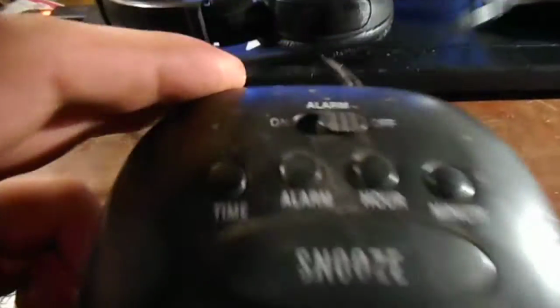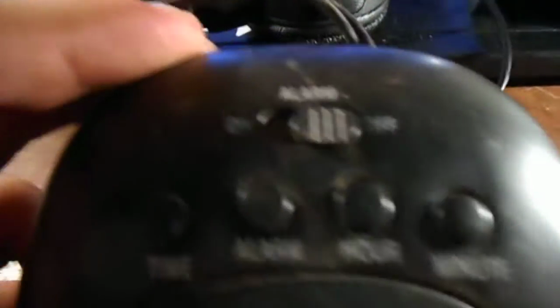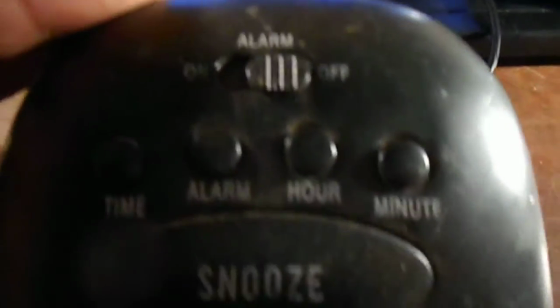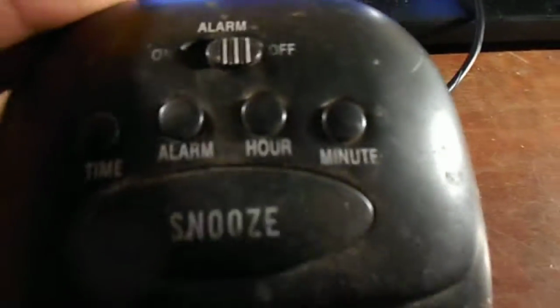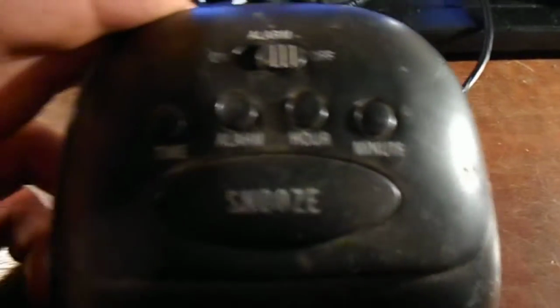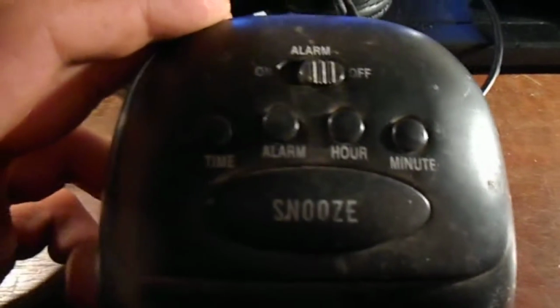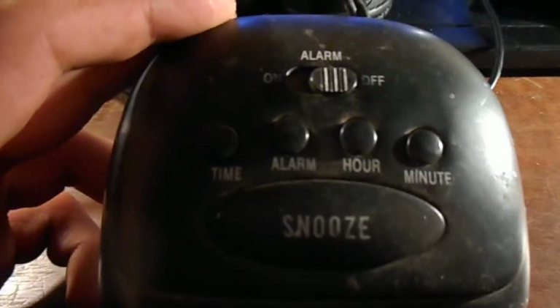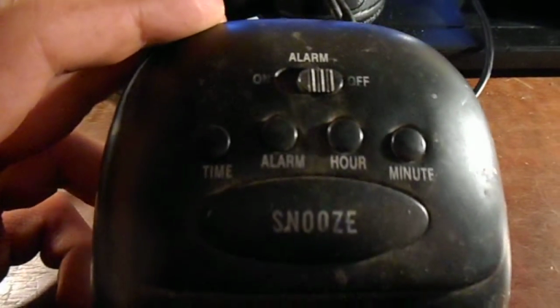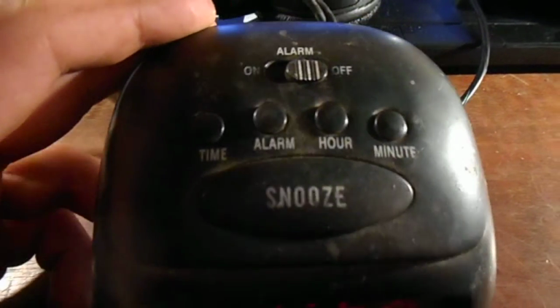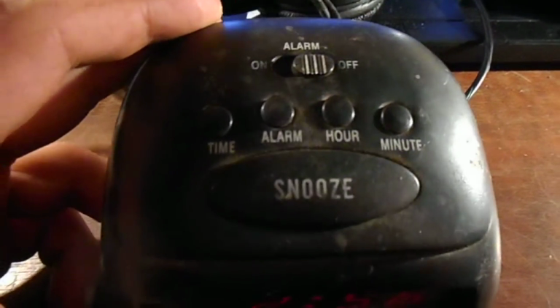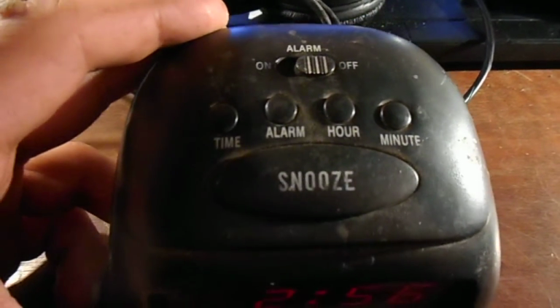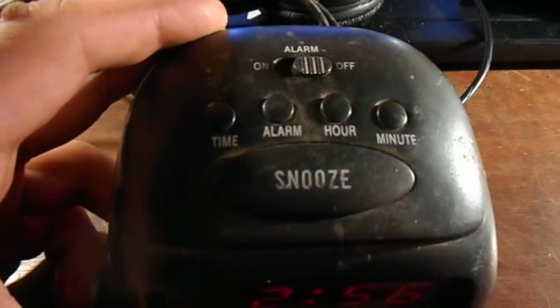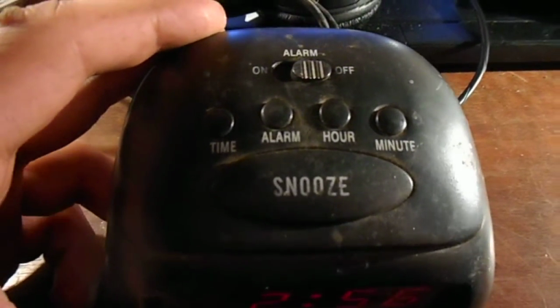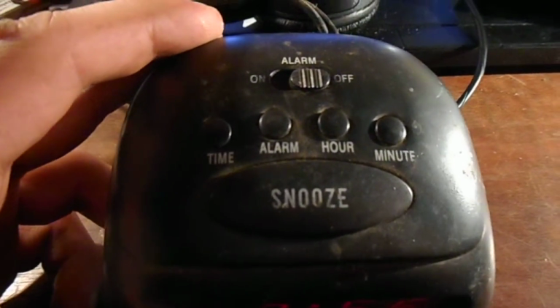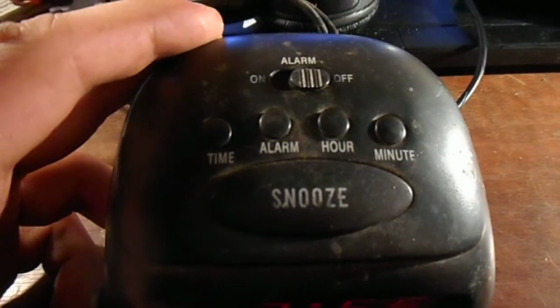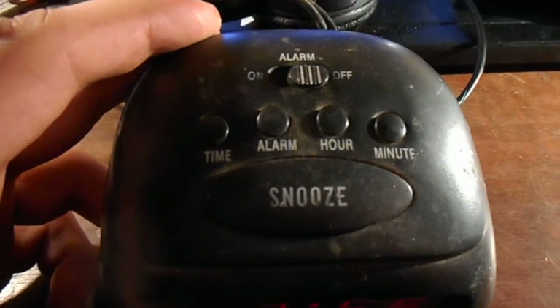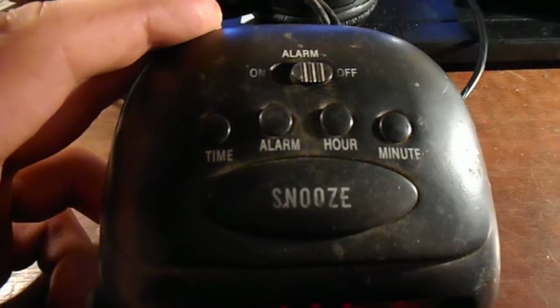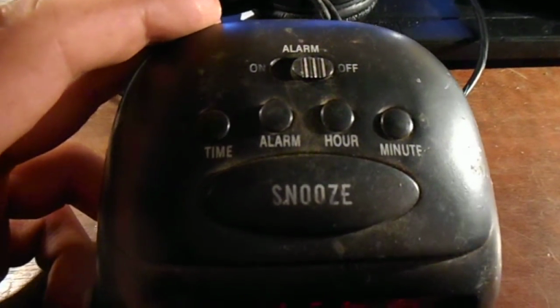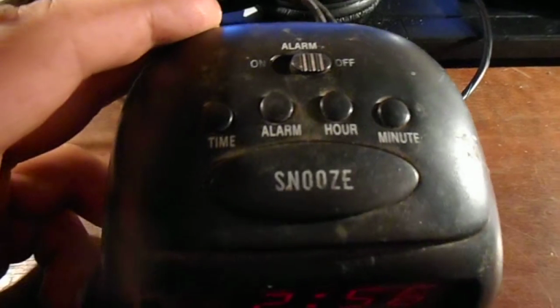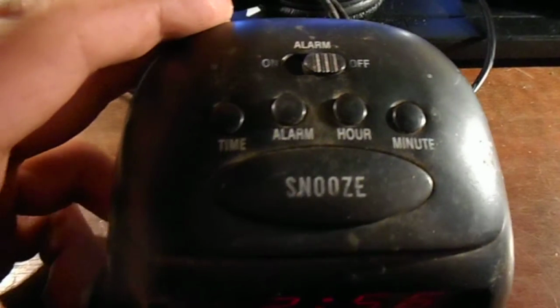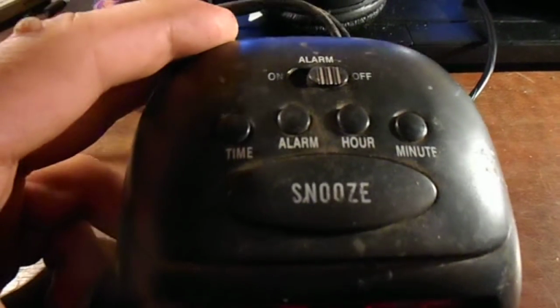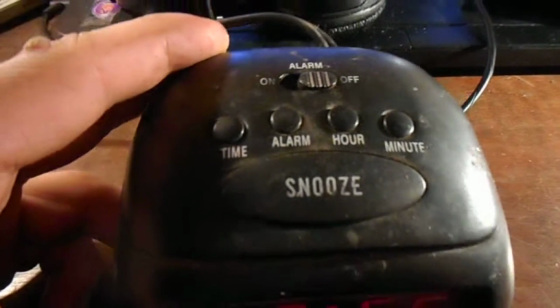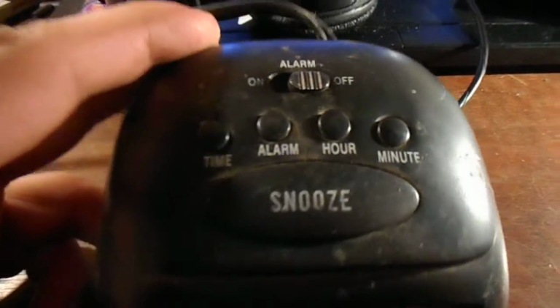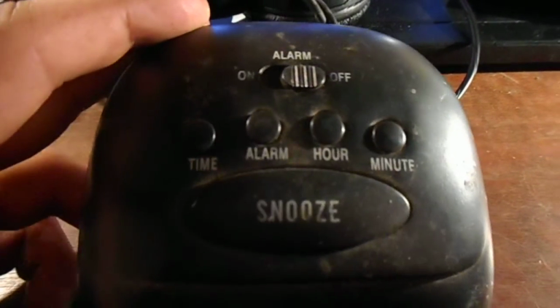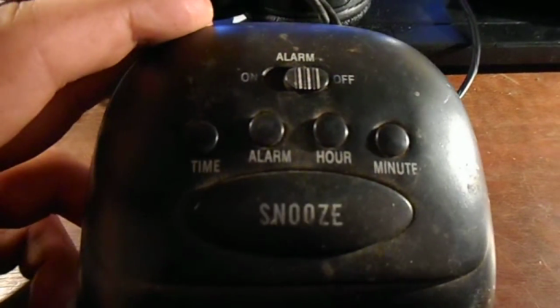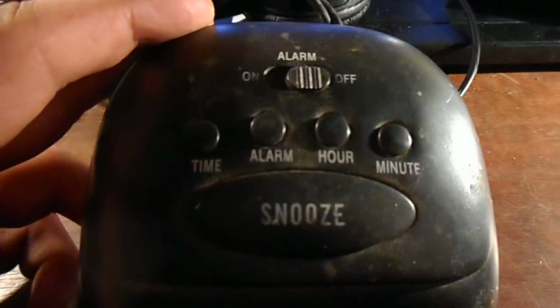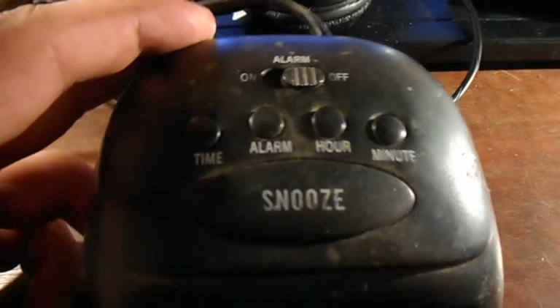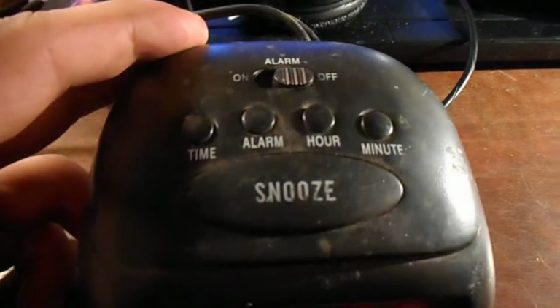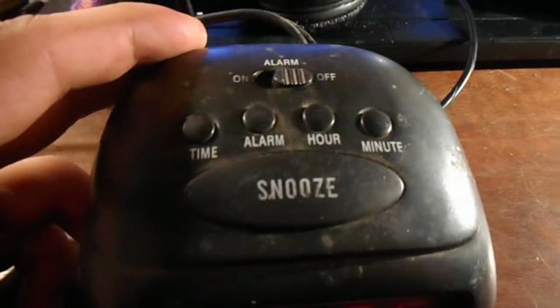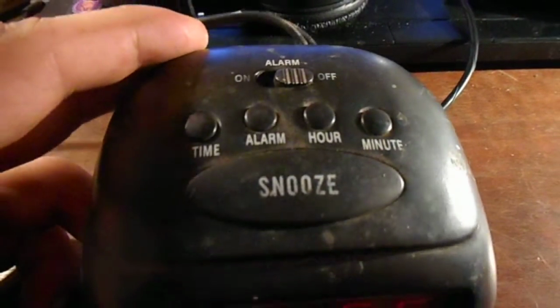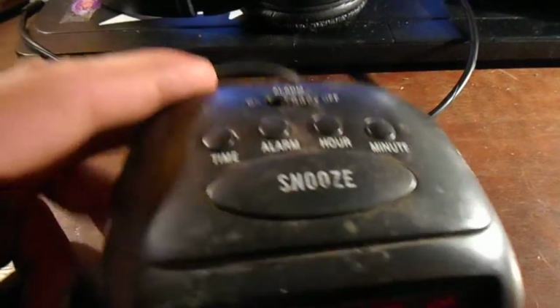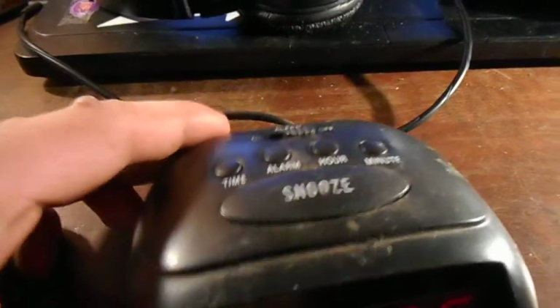Just a basic clock. You got your time, alarm, hour, minute, snooze button, and the alarm on and off.